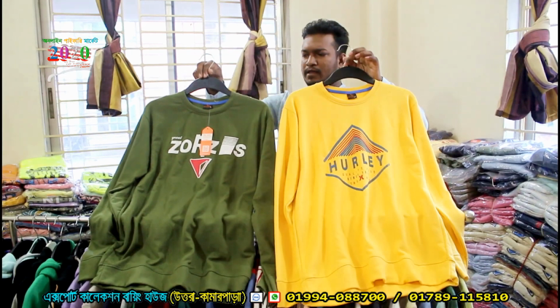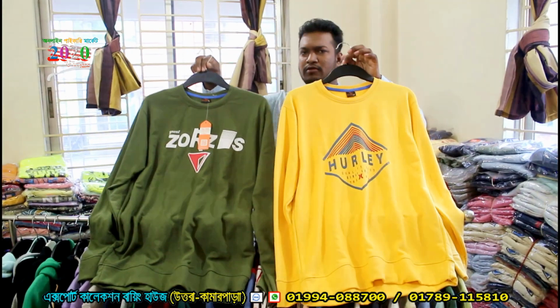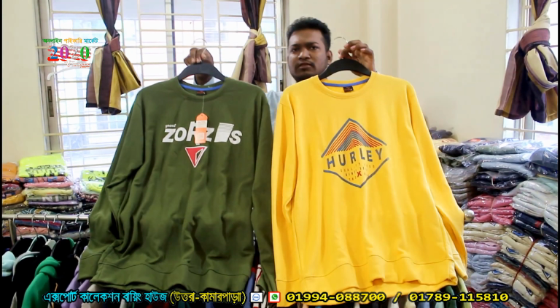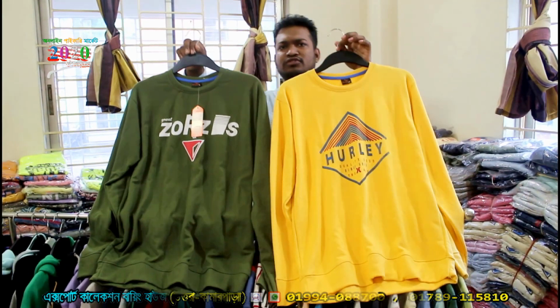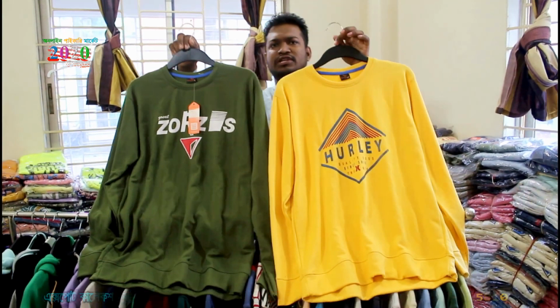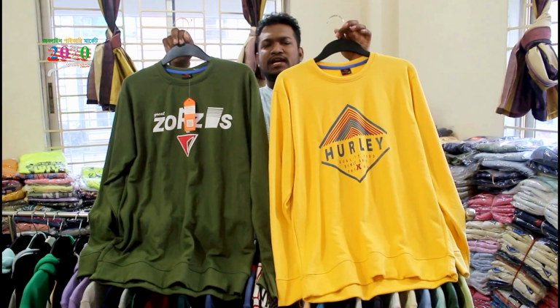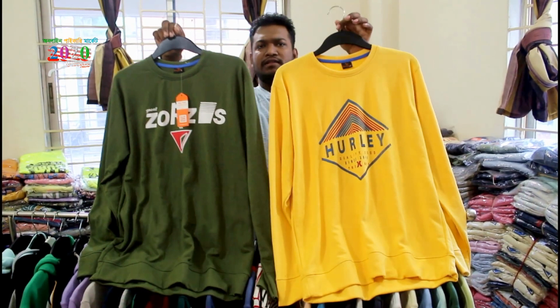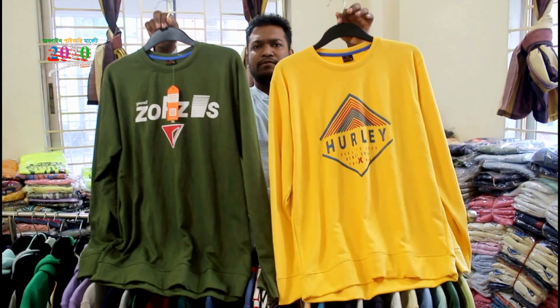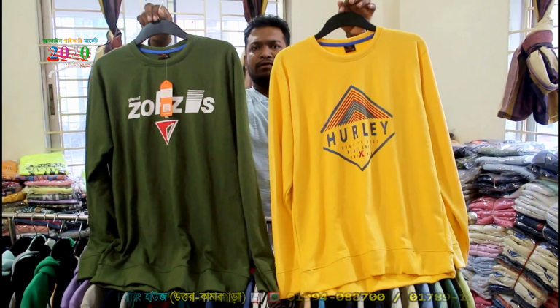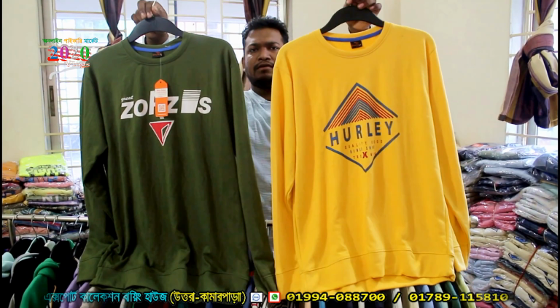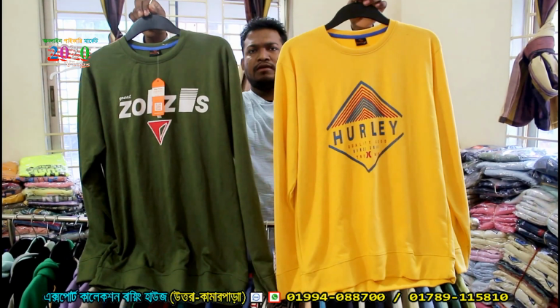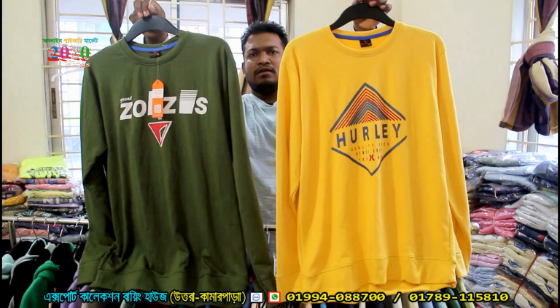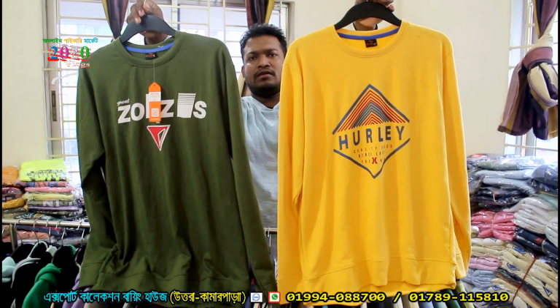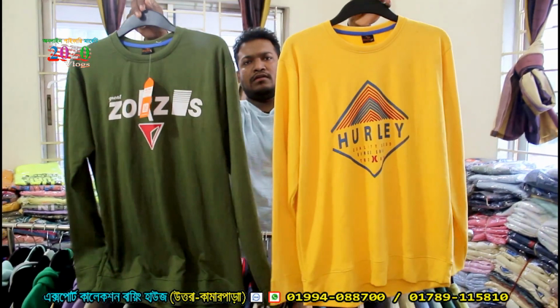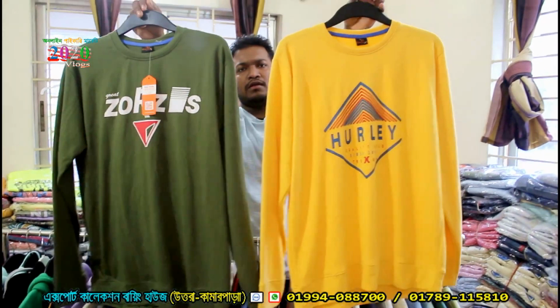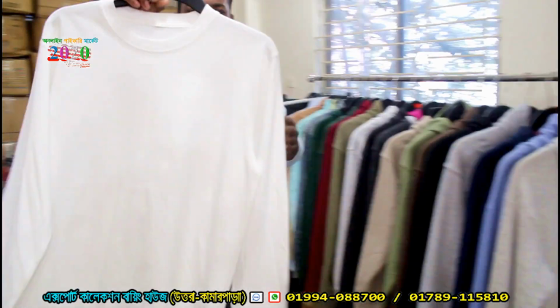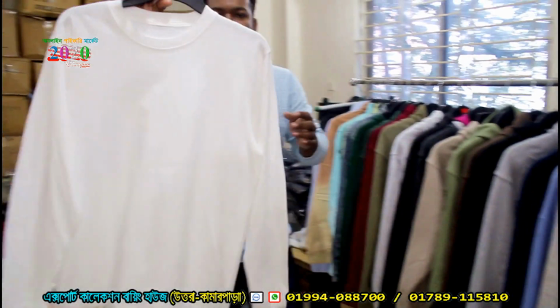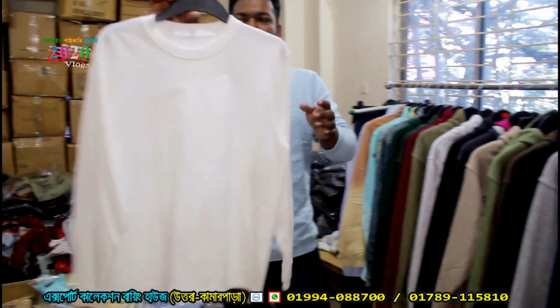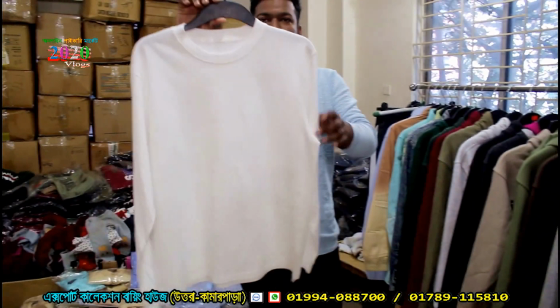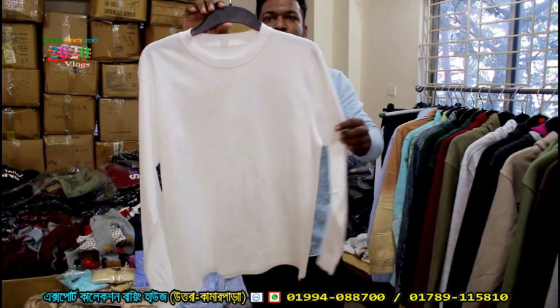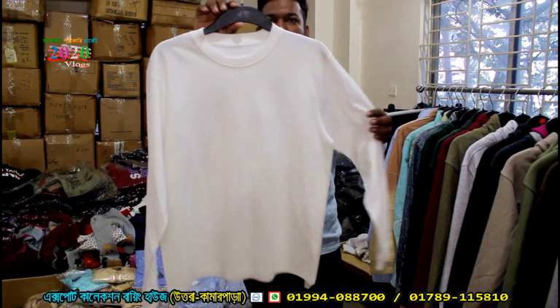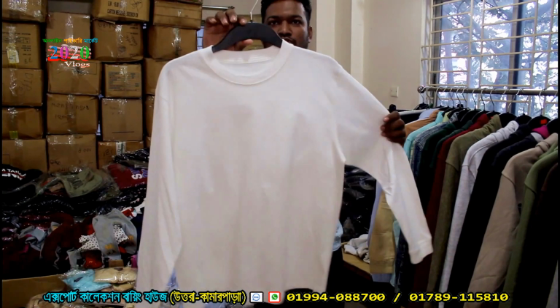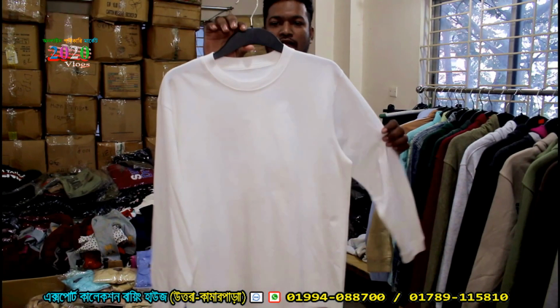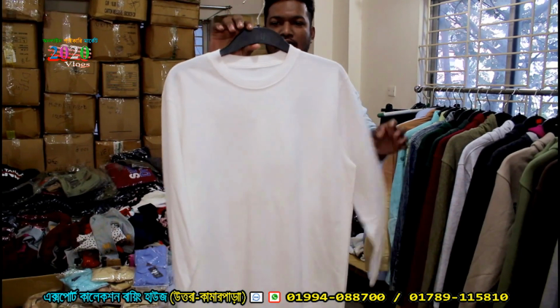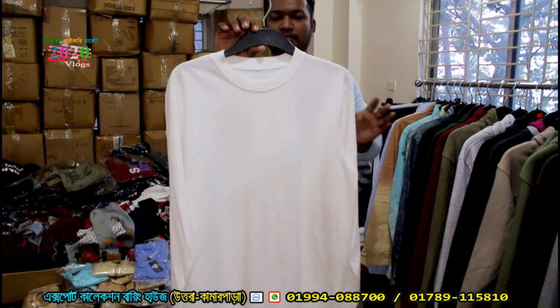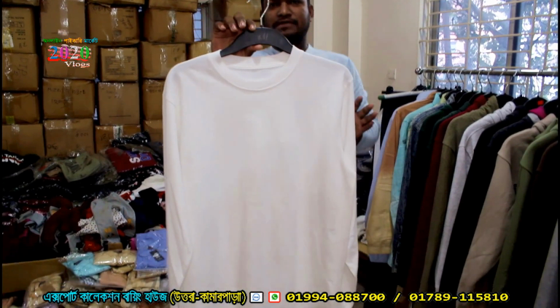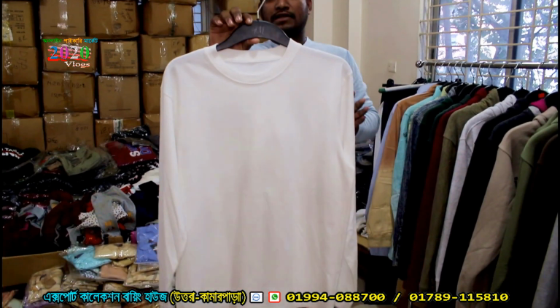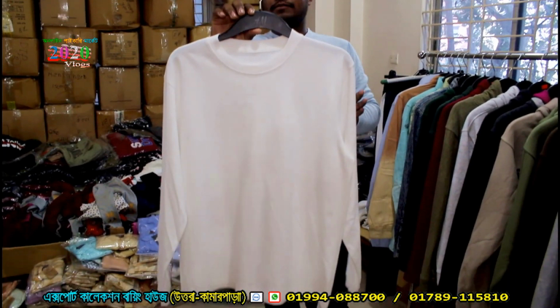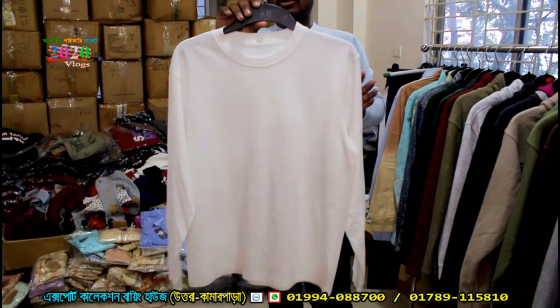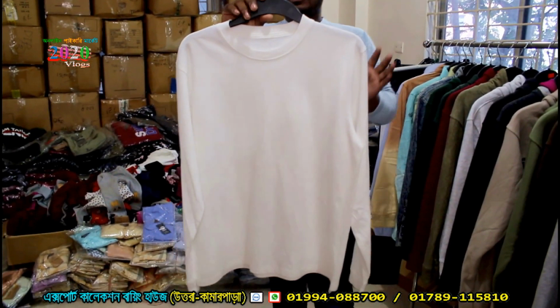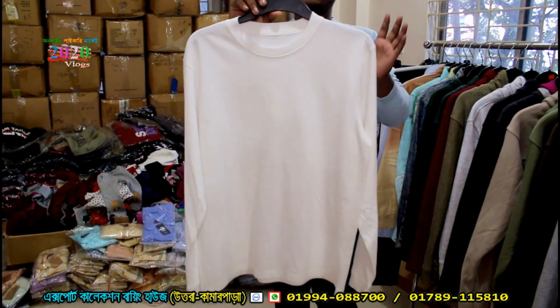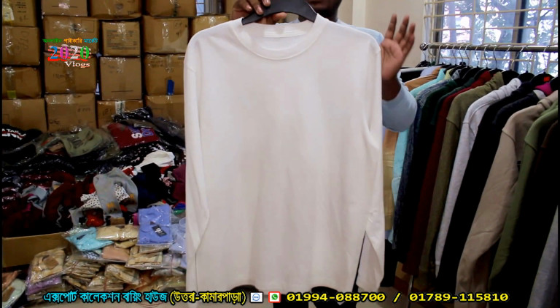Now the shirt is 130. The shirt is 100% exported. The shirt is 180.